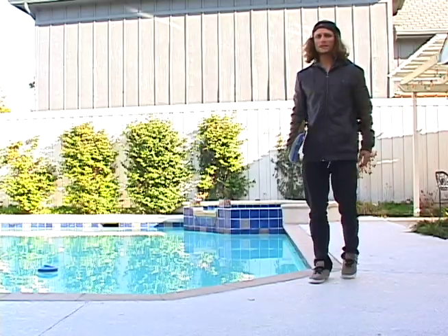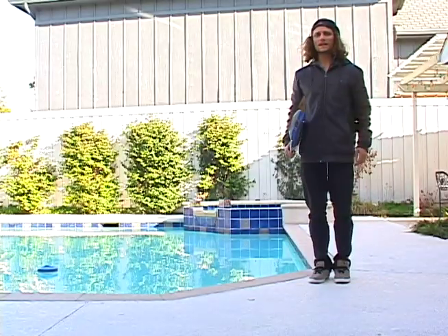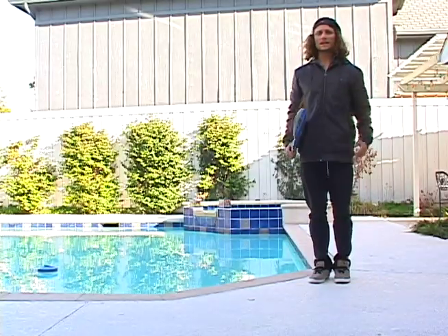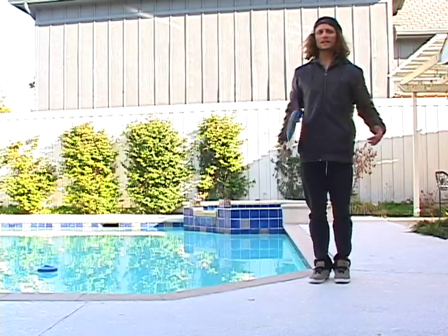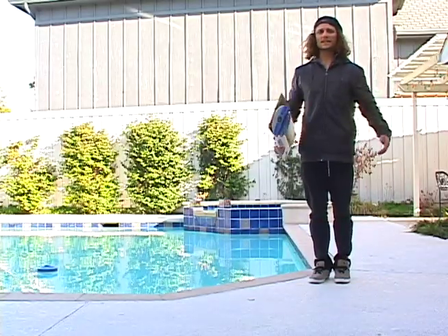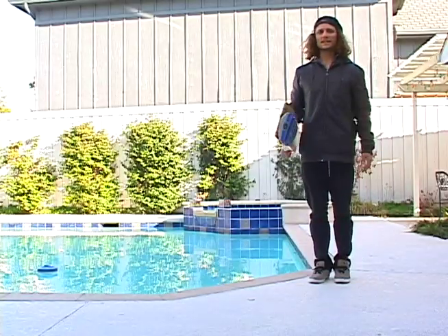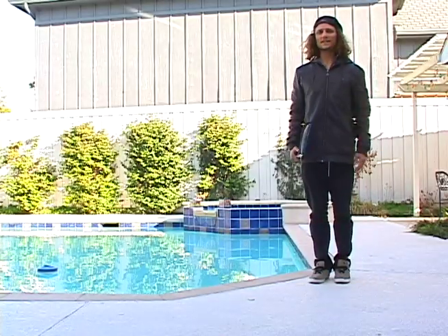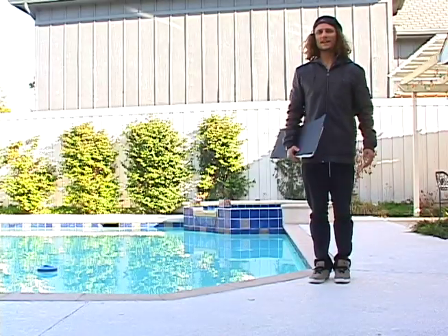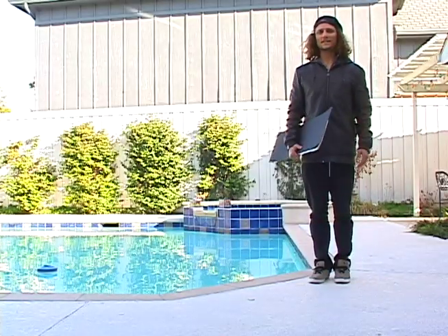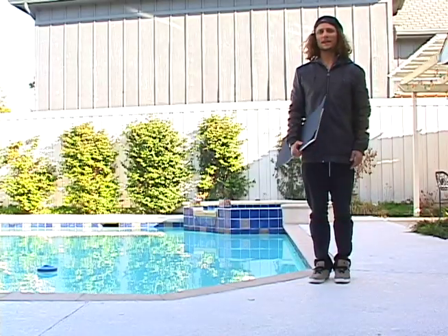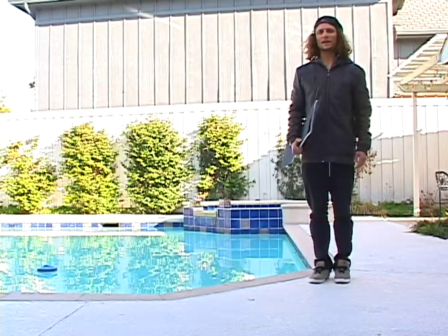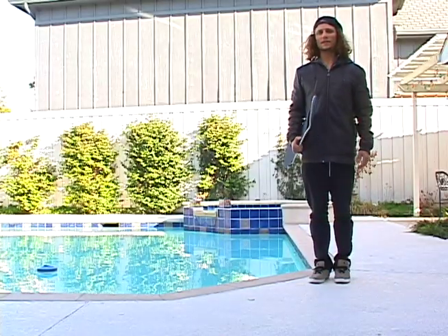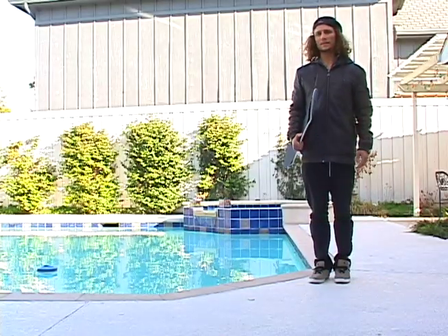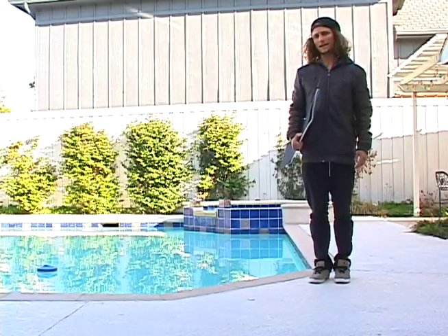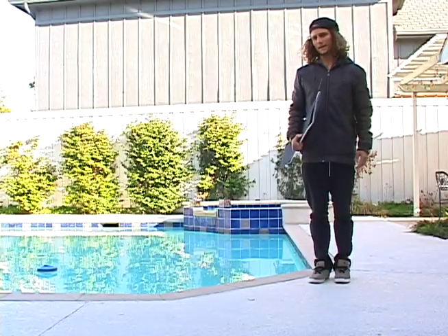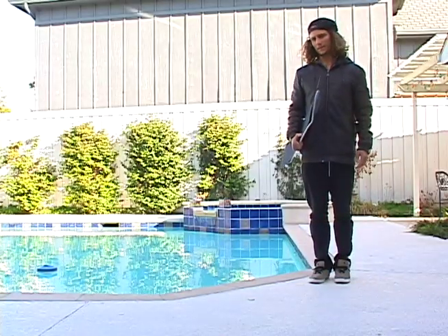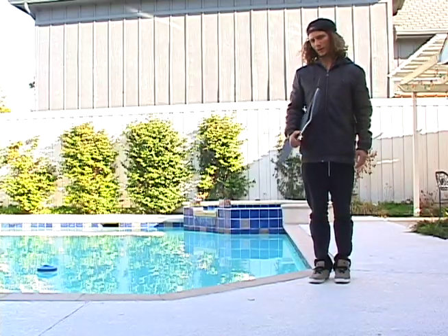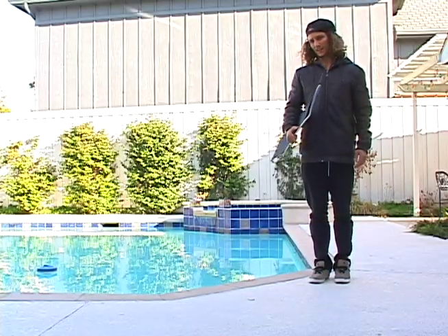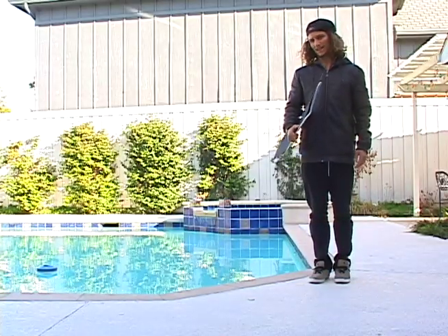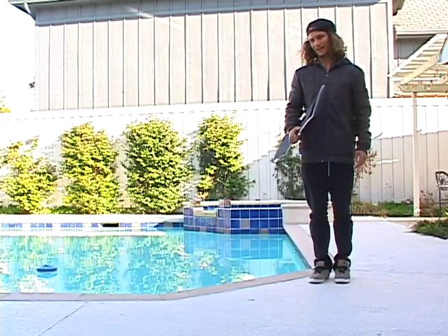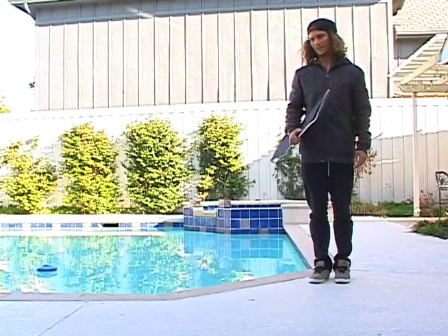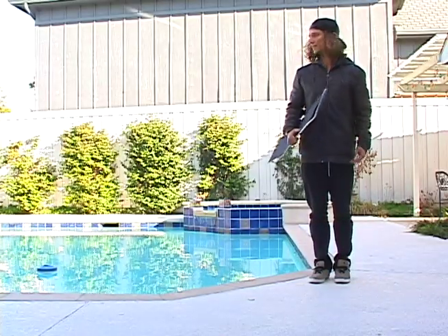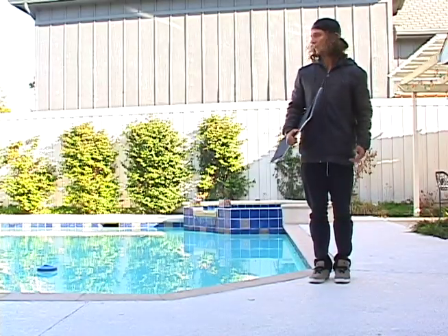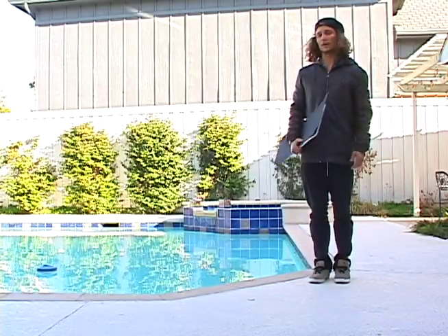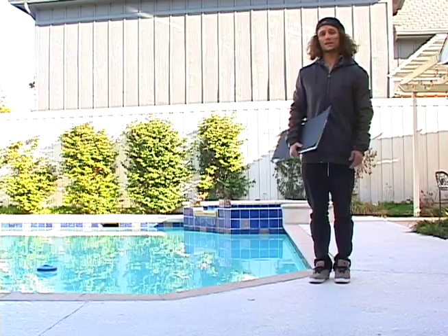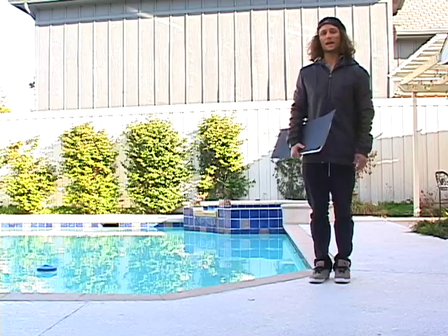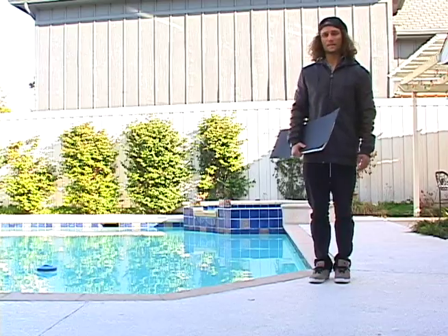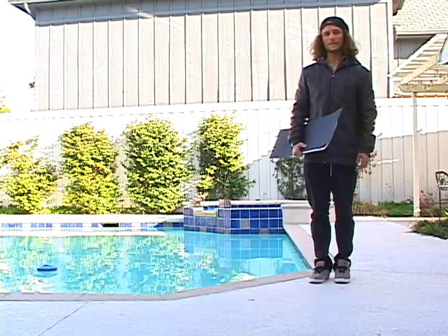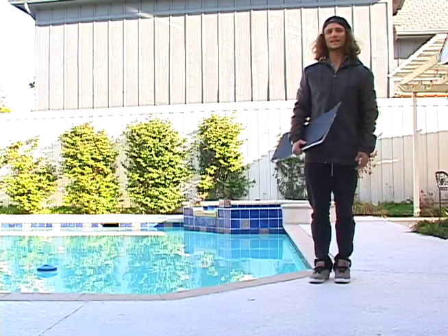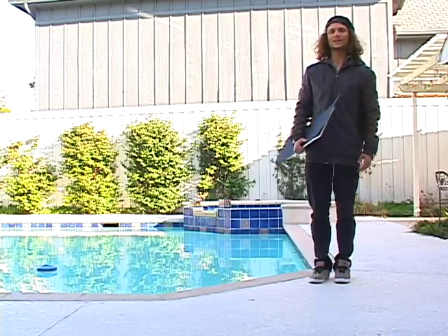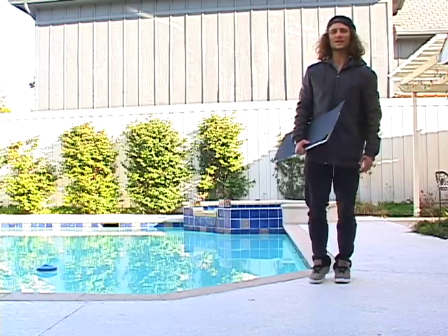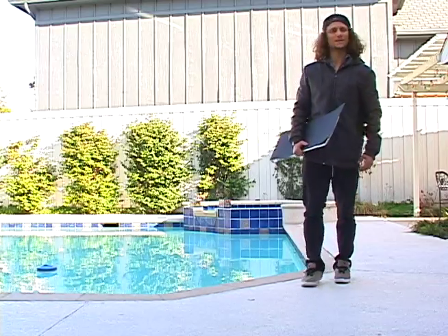What's up? This is Khalil and today we're going to grip a deck, then we're going to set it up and then we're going to go skate. Let's do this.